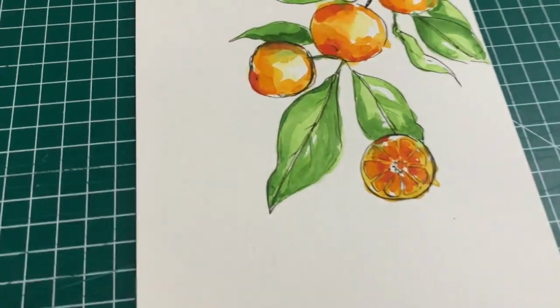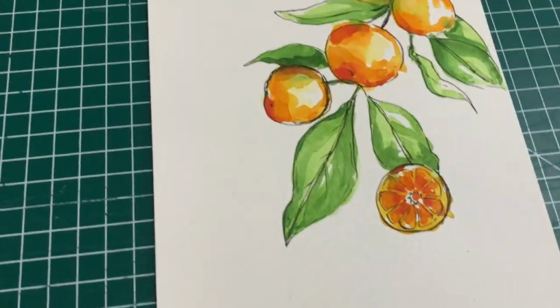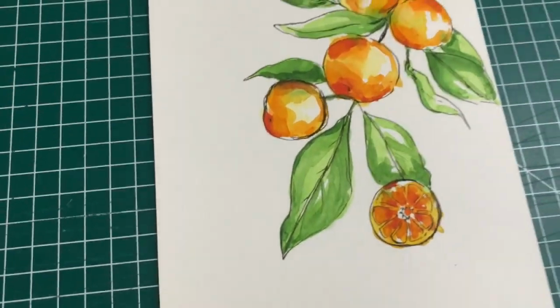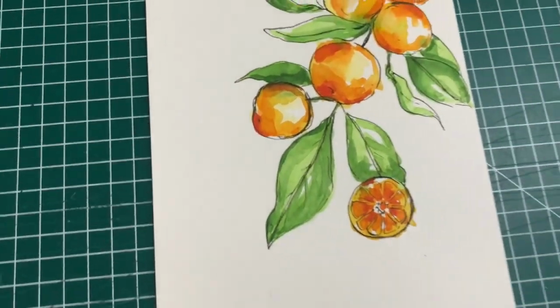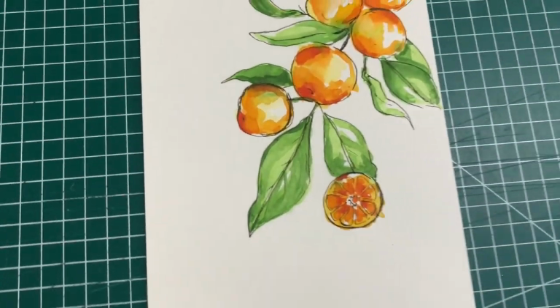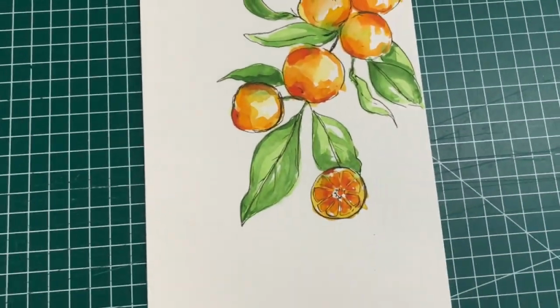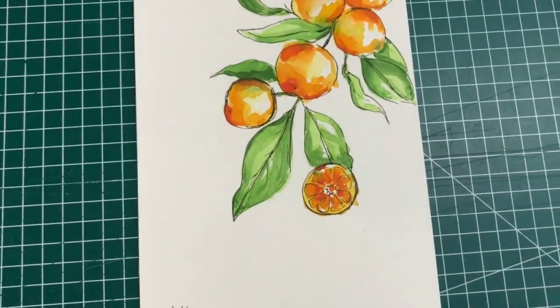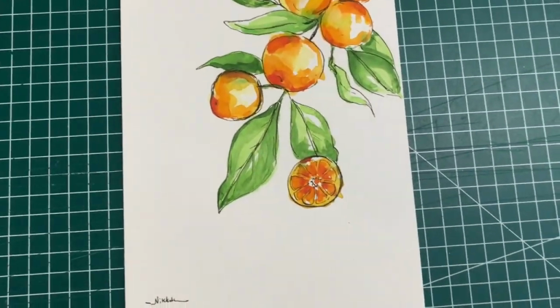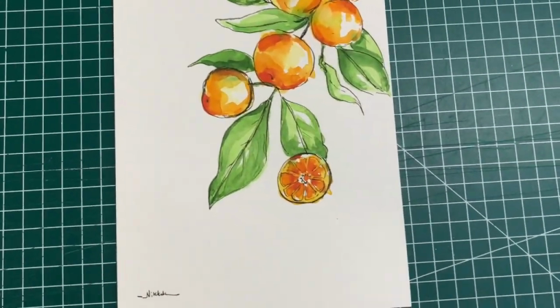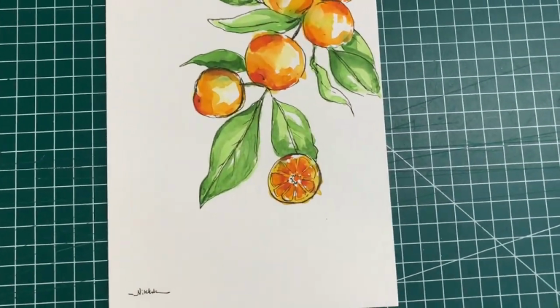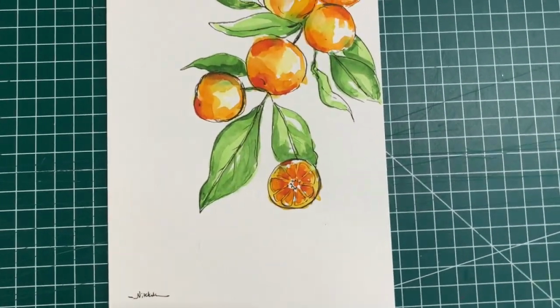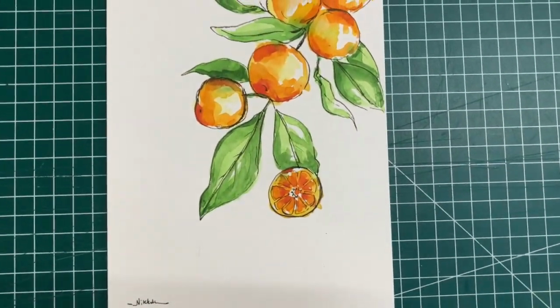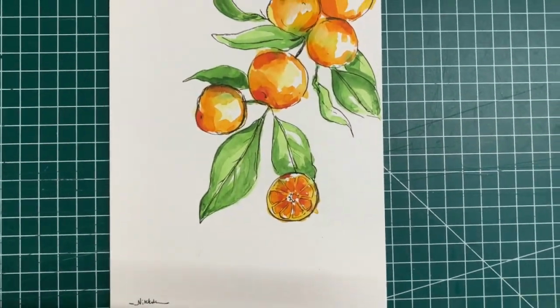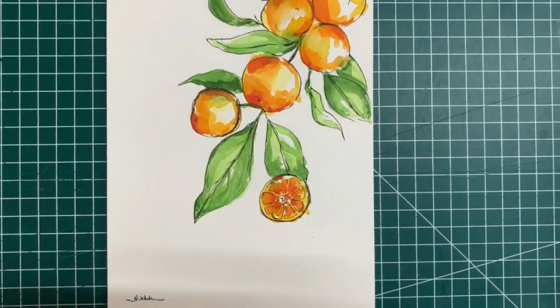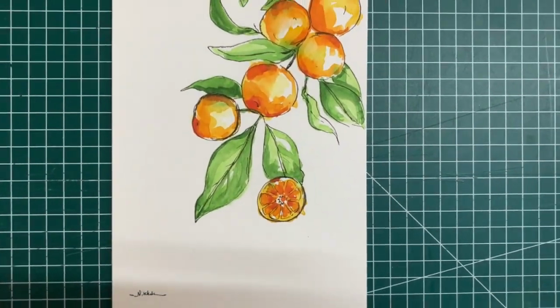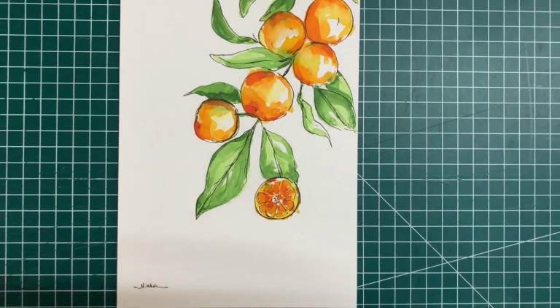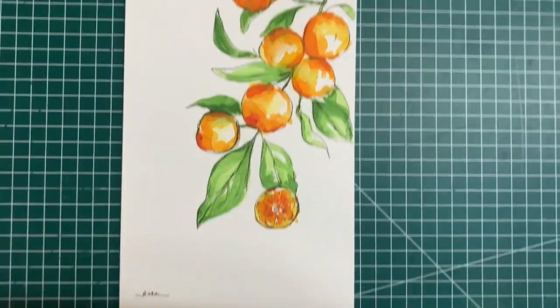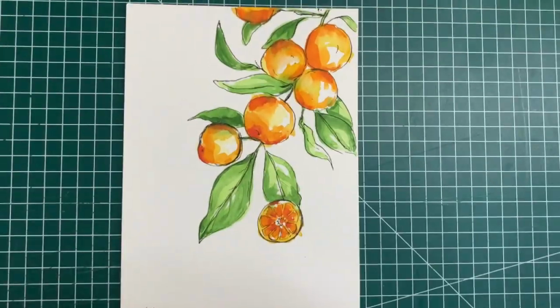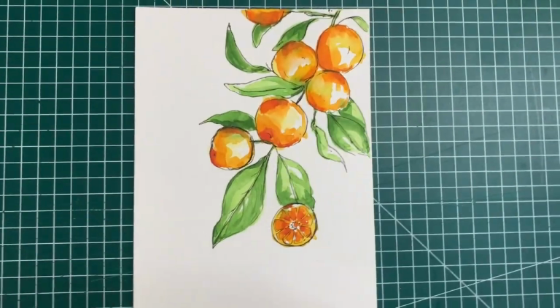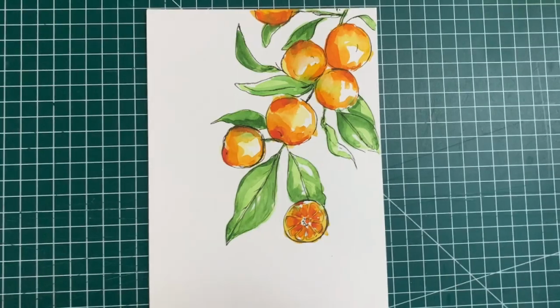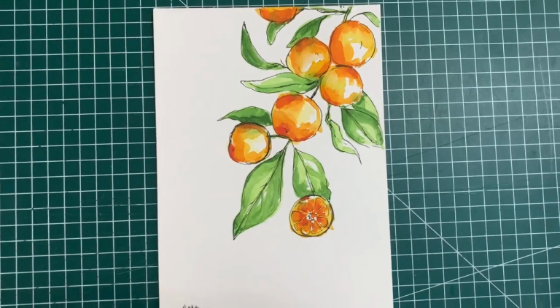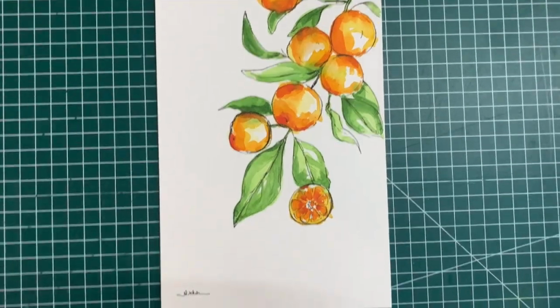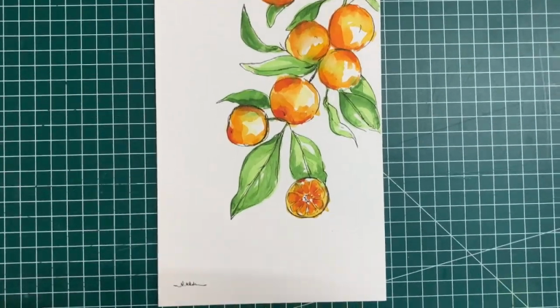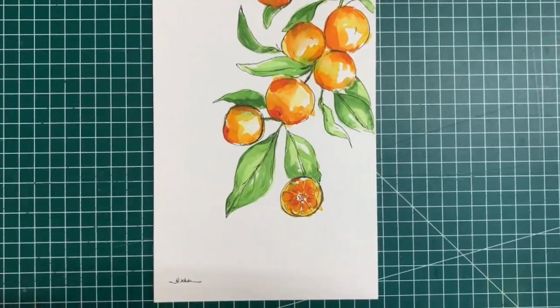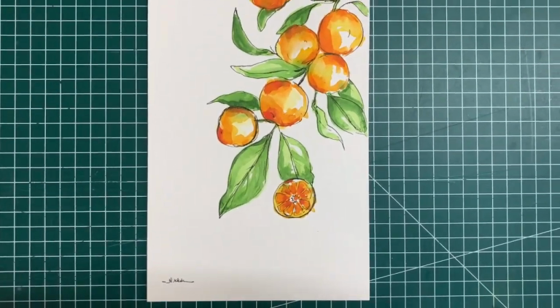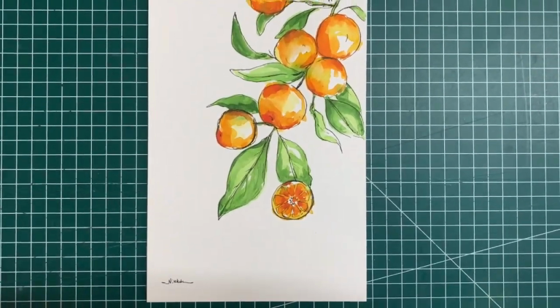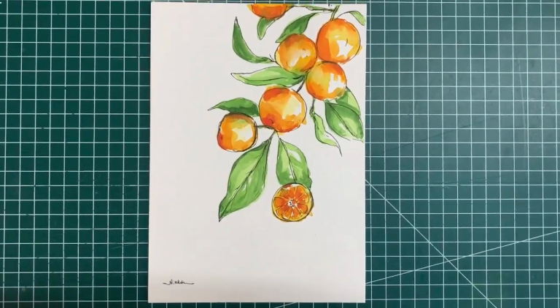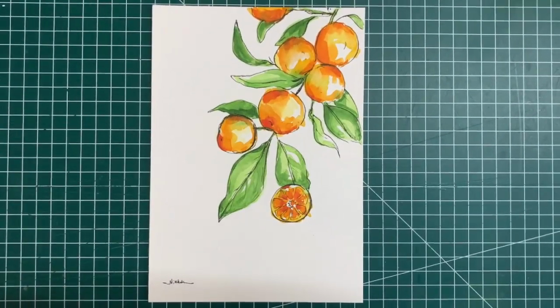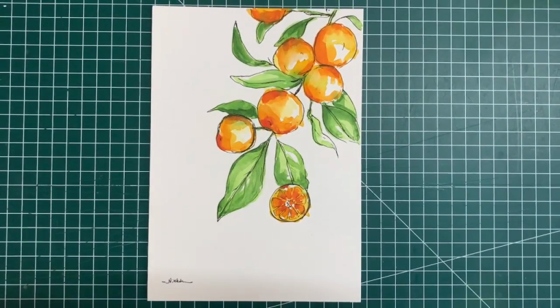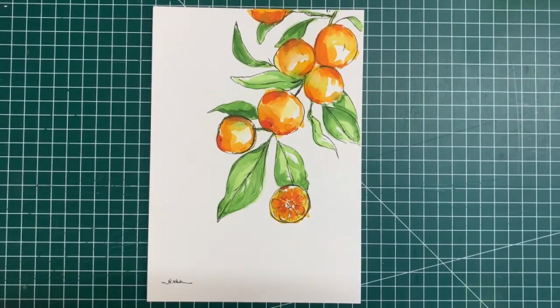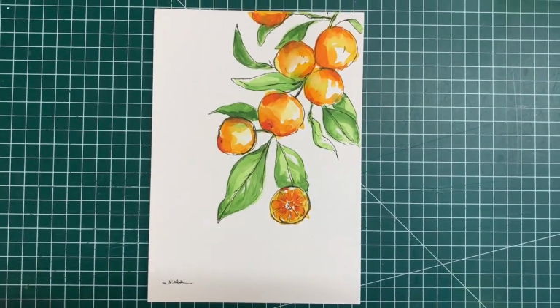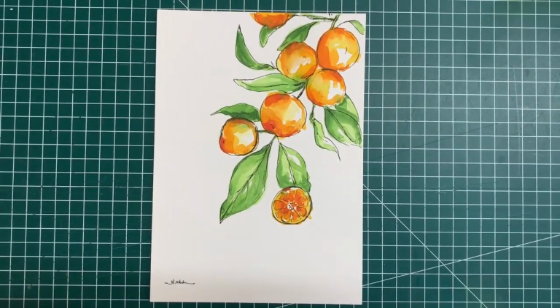Welcome to today's video. I'll be taking you through the process of me painting this beautiful bunch of oranges.